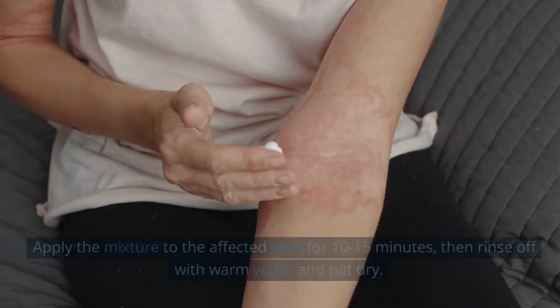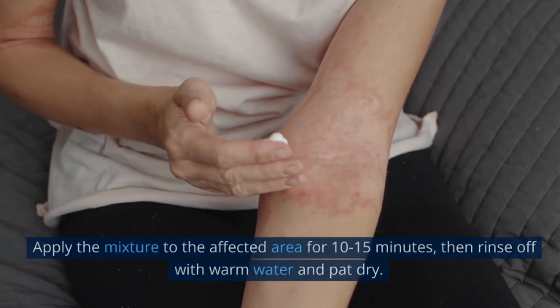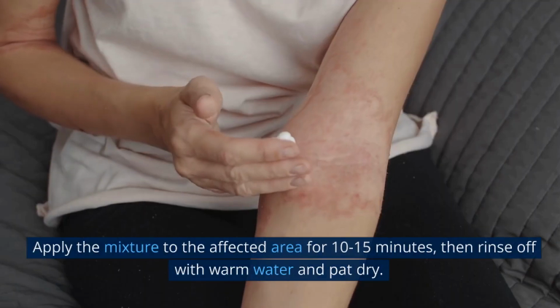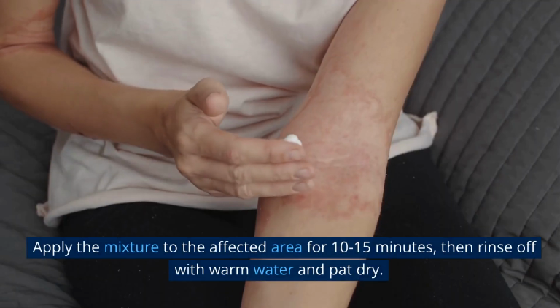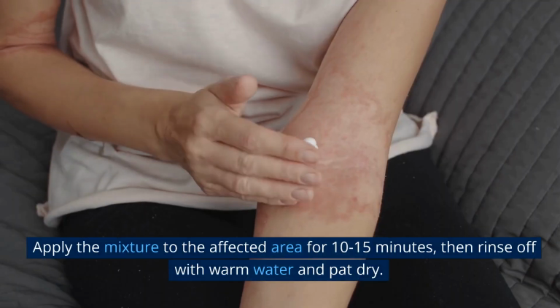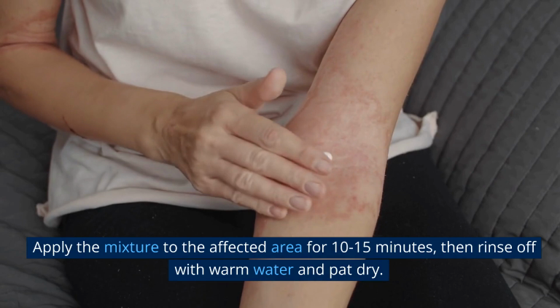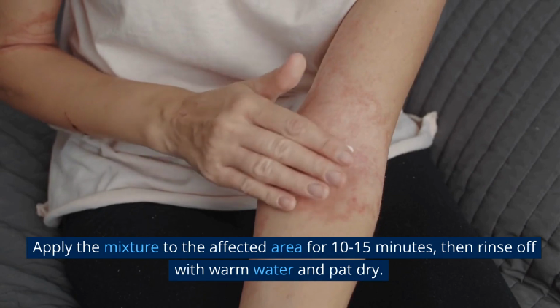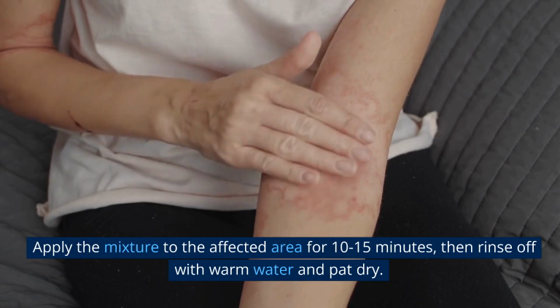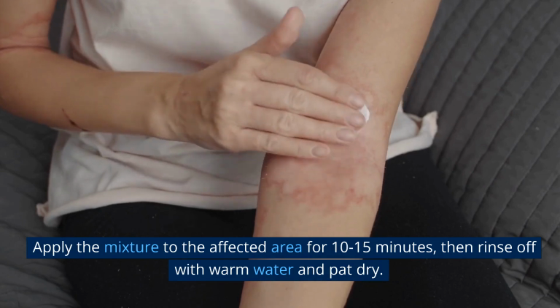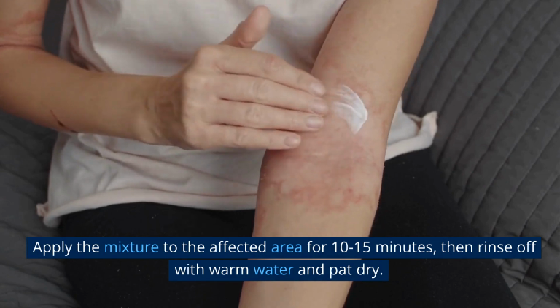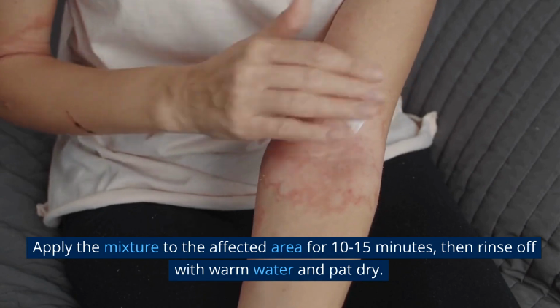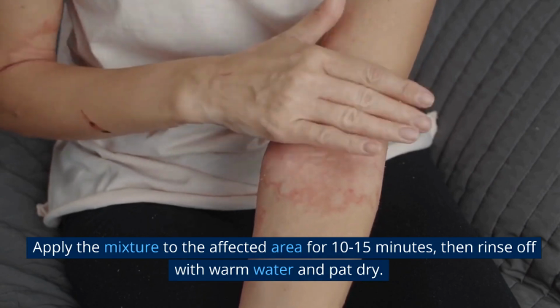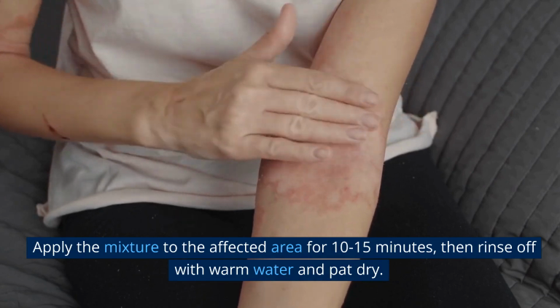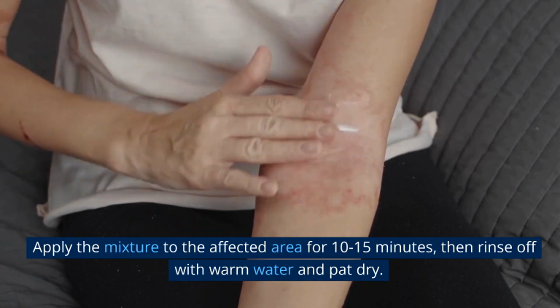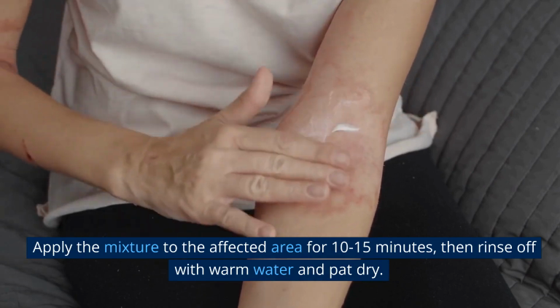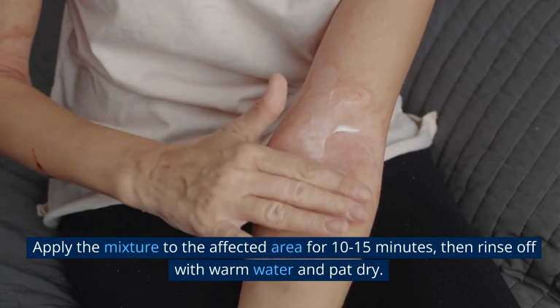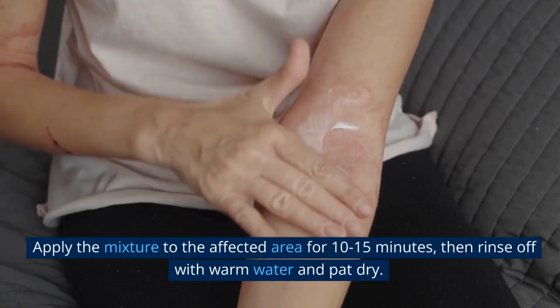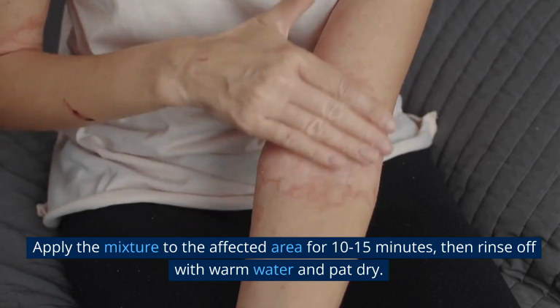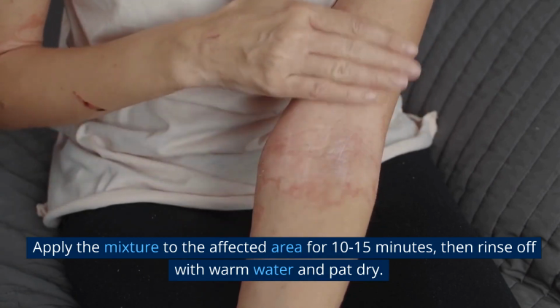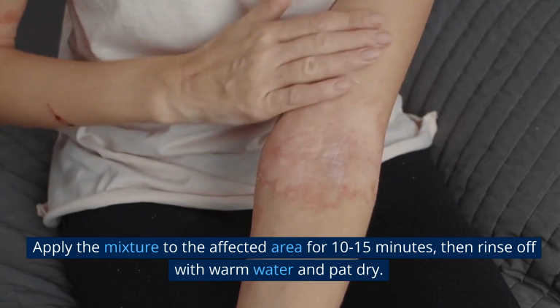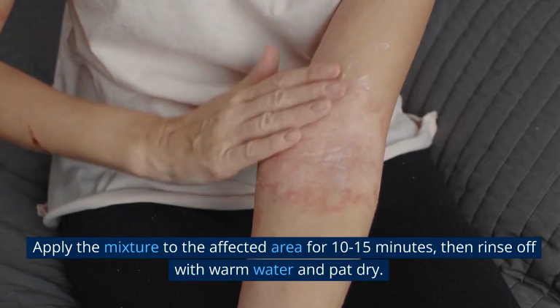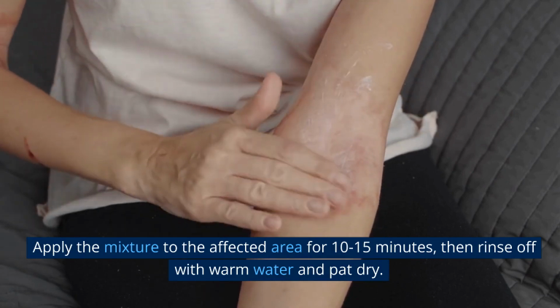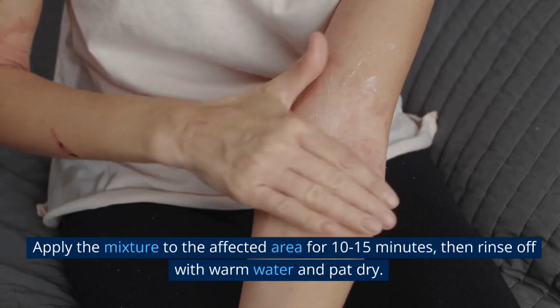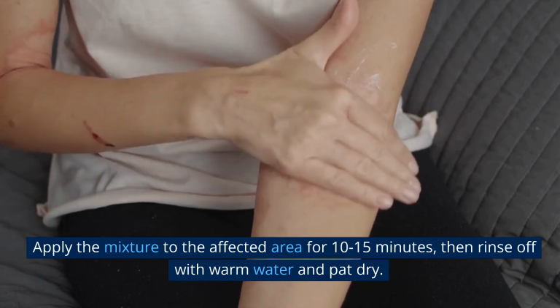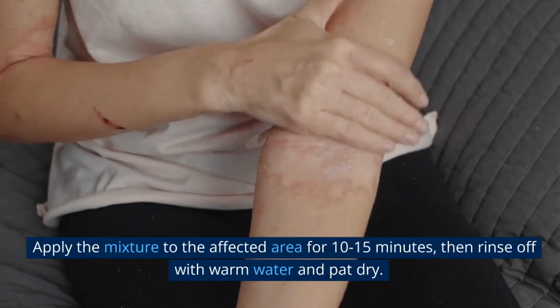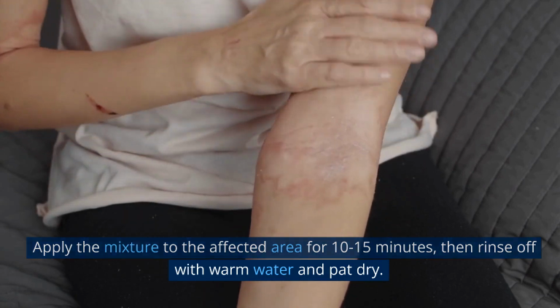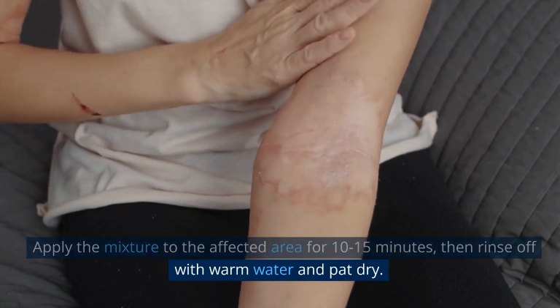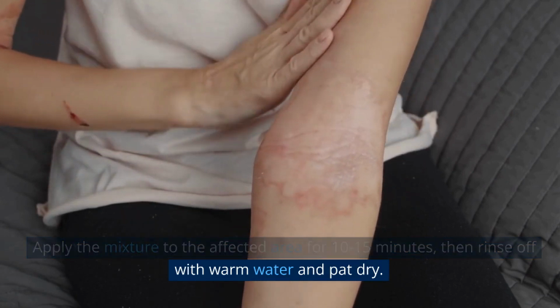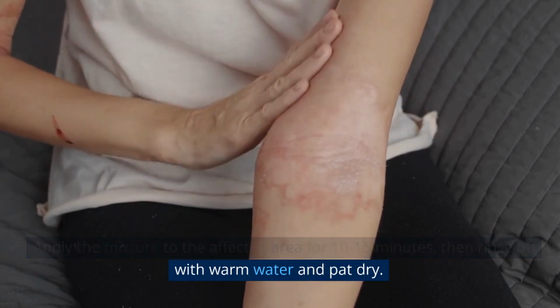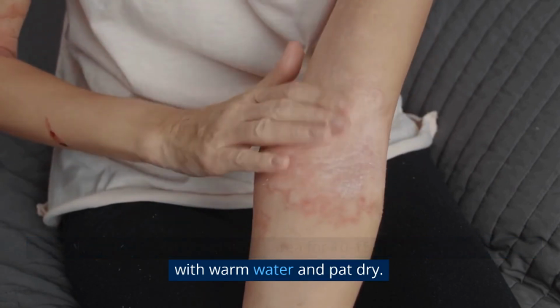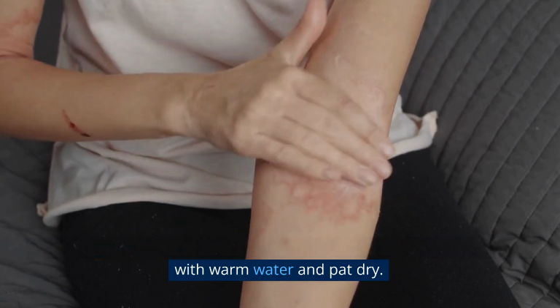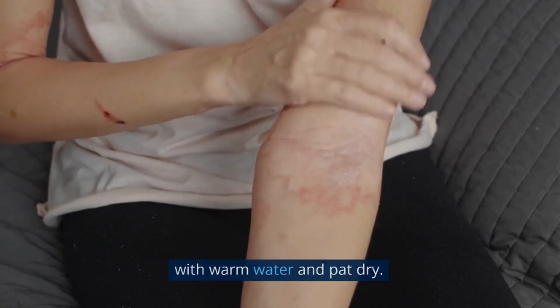Apply the mixture to the affected area for 10-15 minutes, then rinse off with warm water and pat dry.